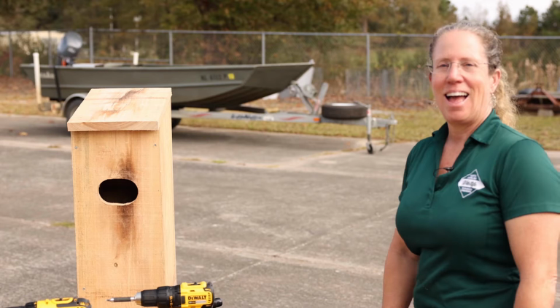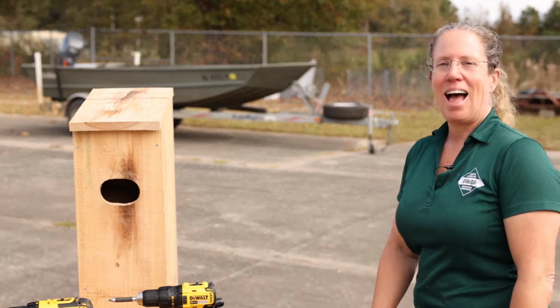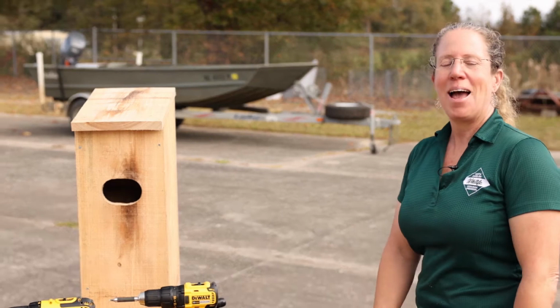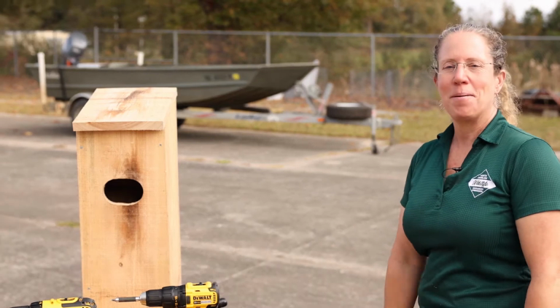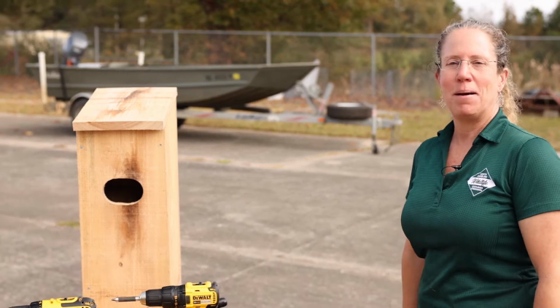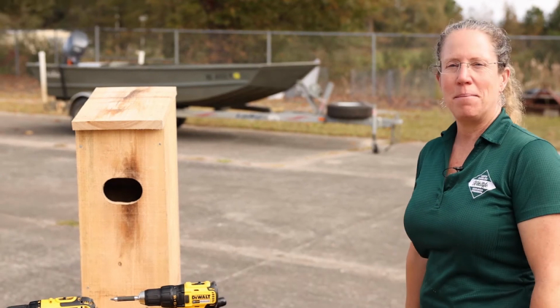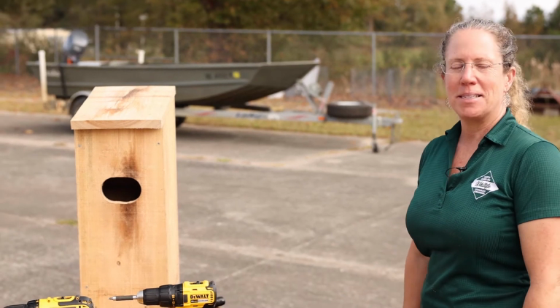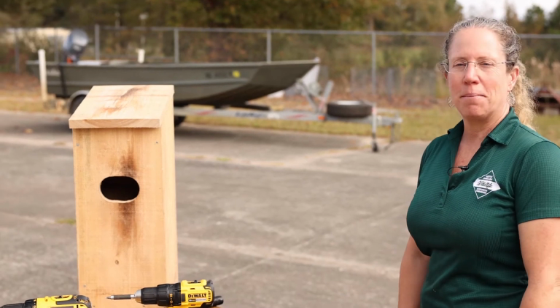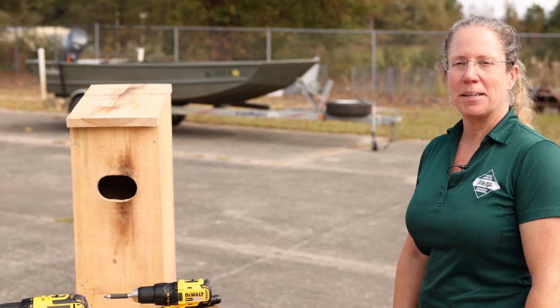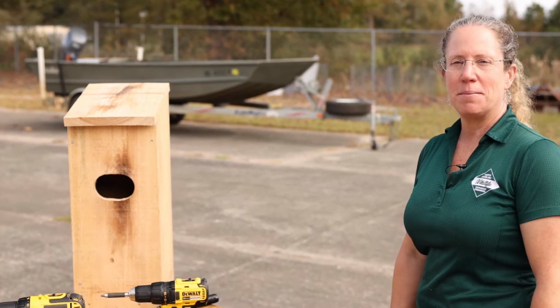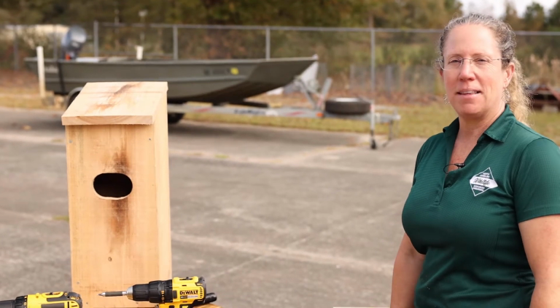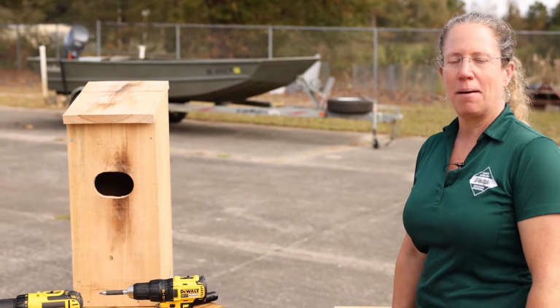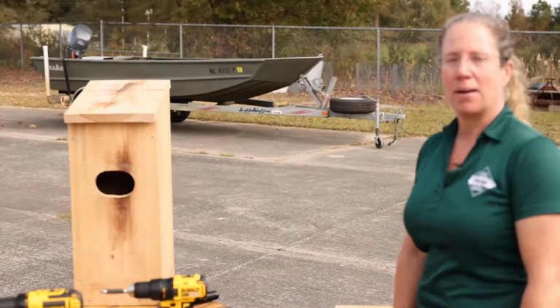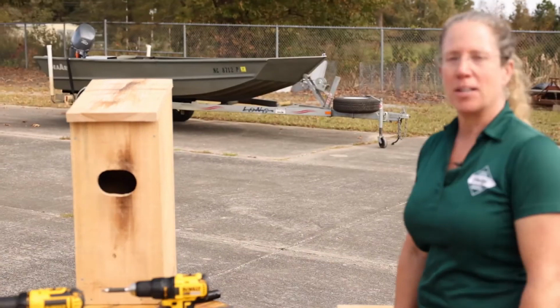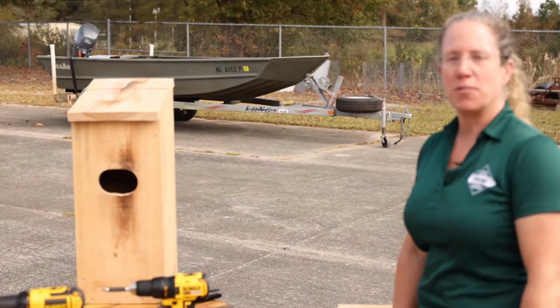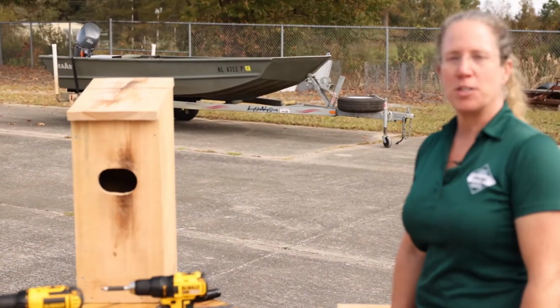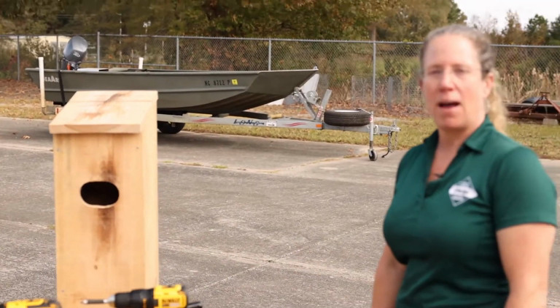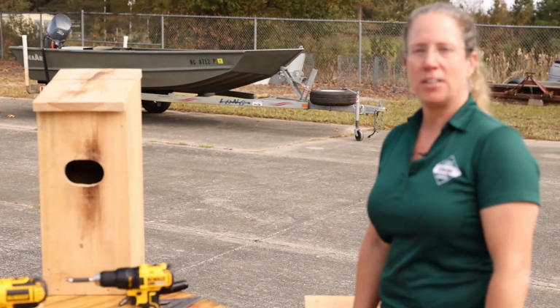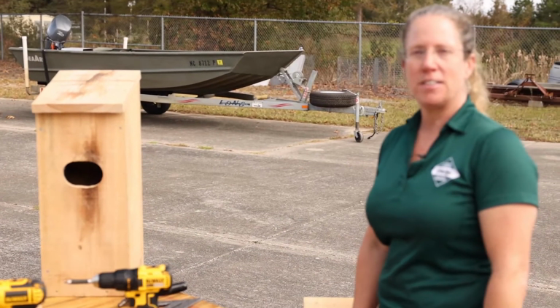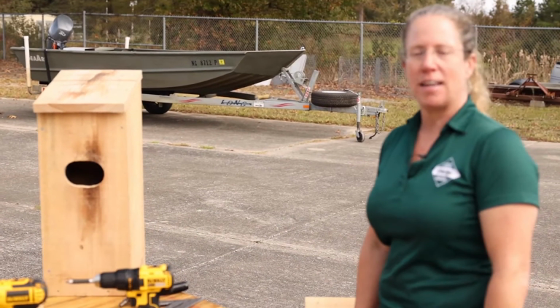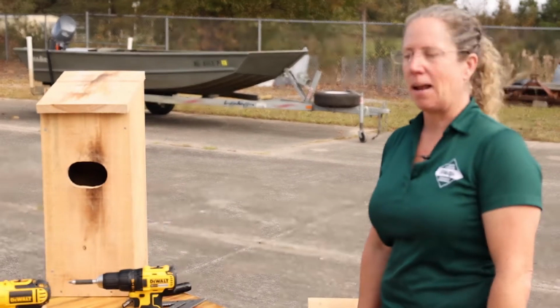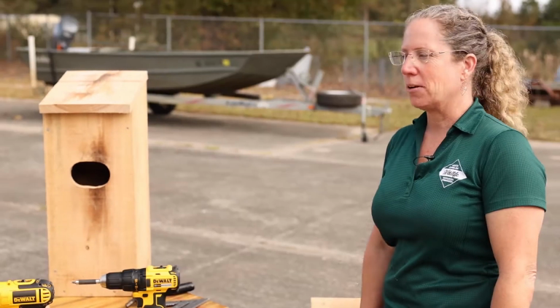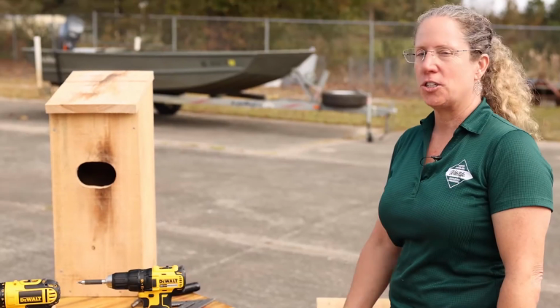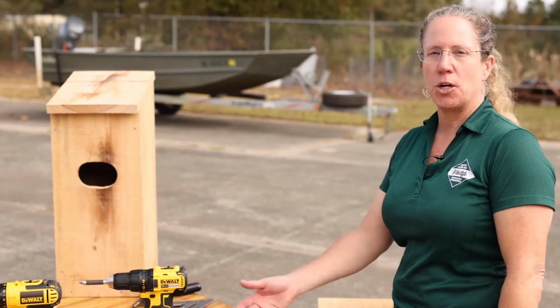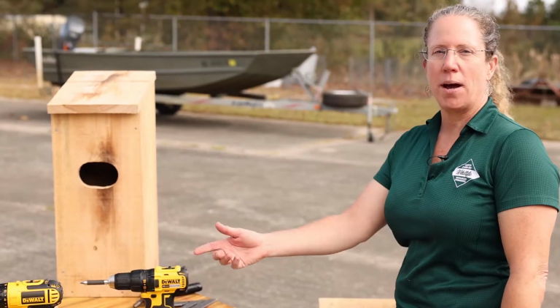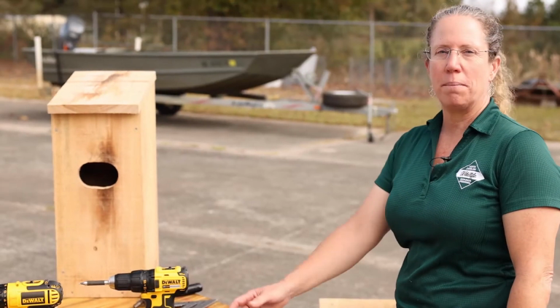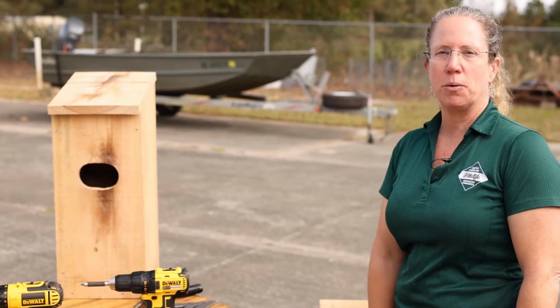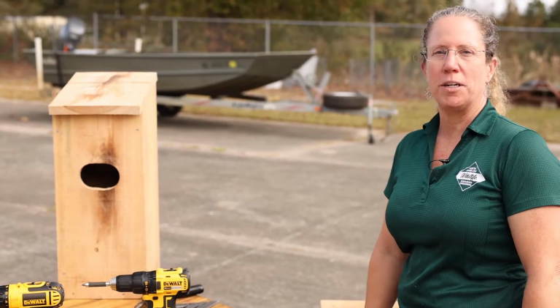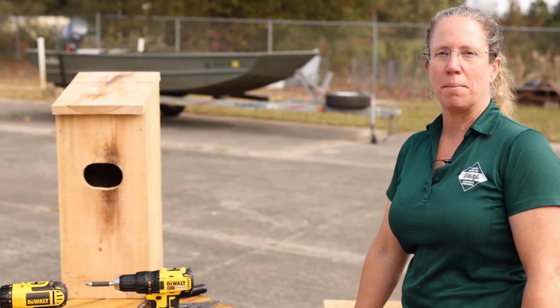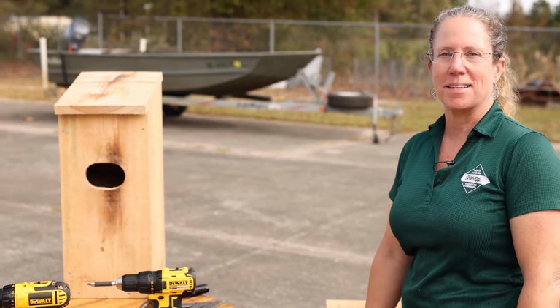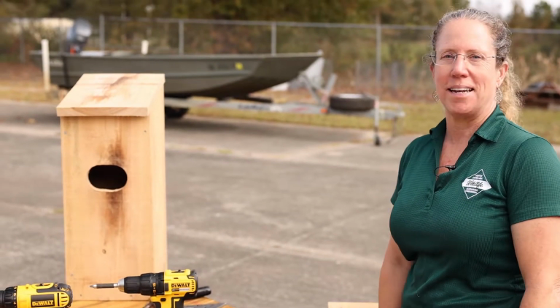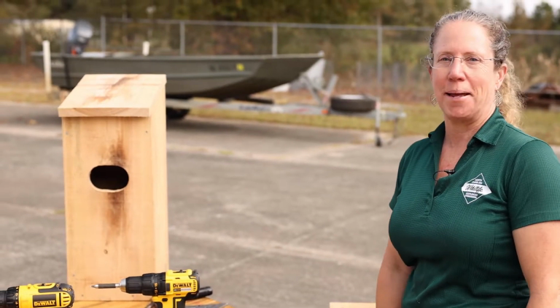Hi, my name is Kimberly Smith. I'm a conservation biologist and I'm going to show you how to build a wood duck box today.